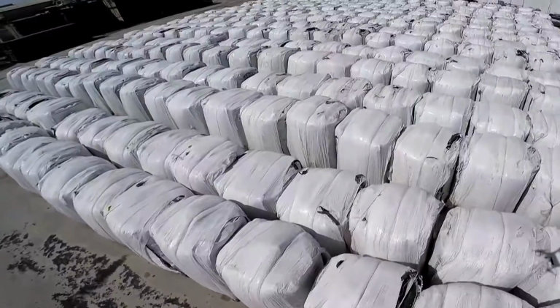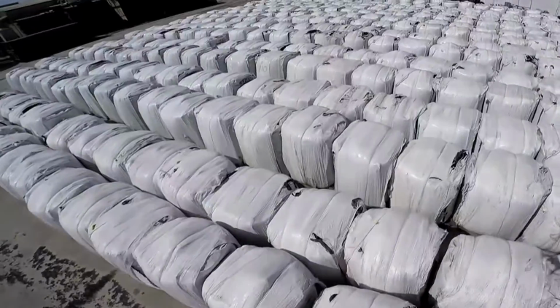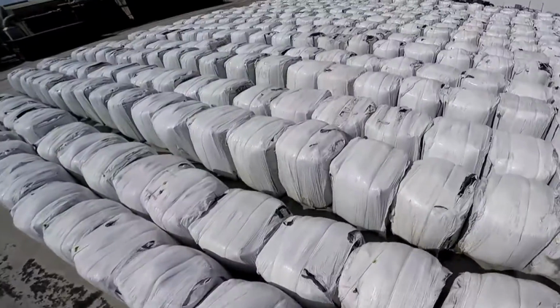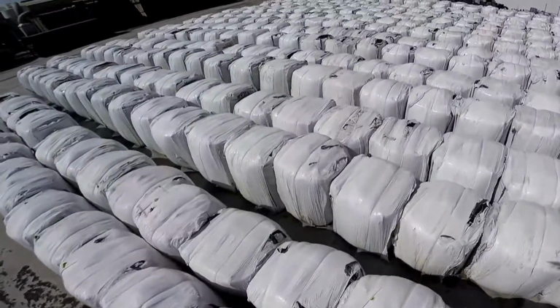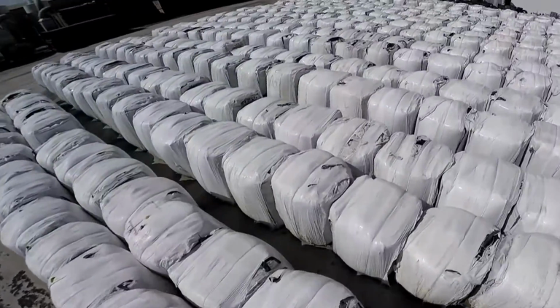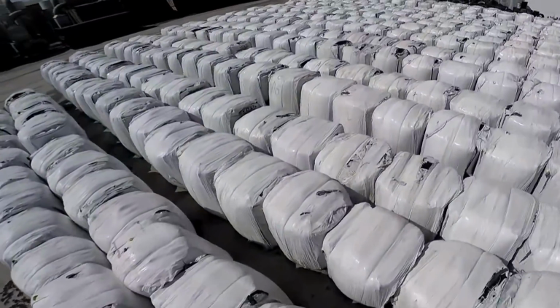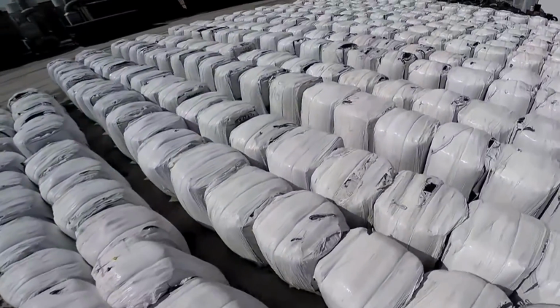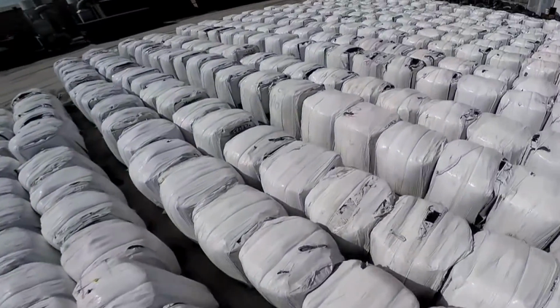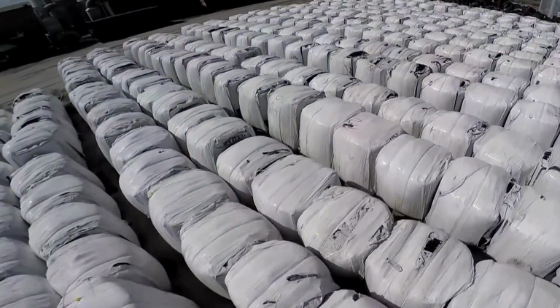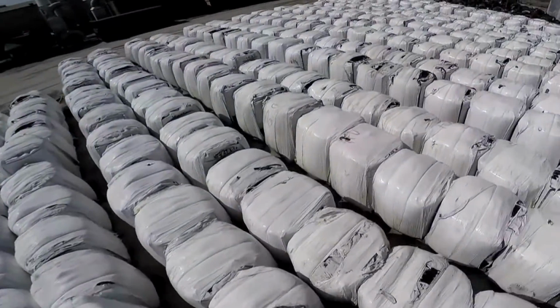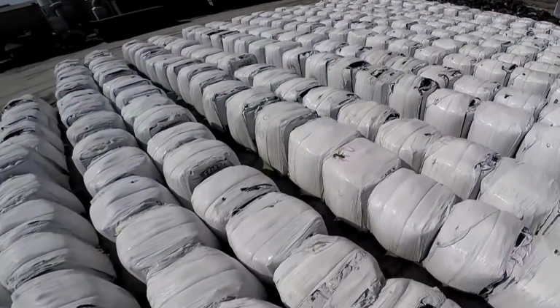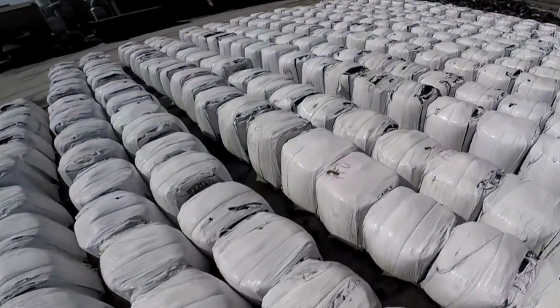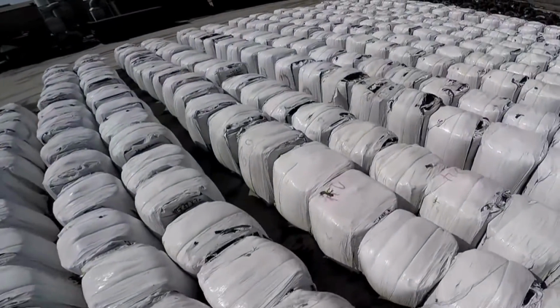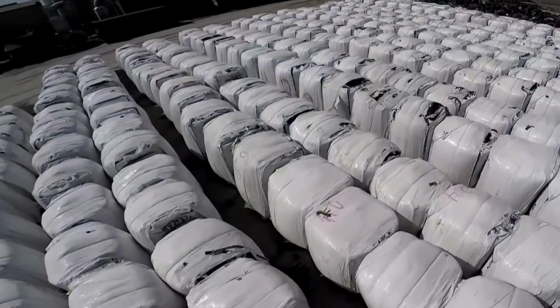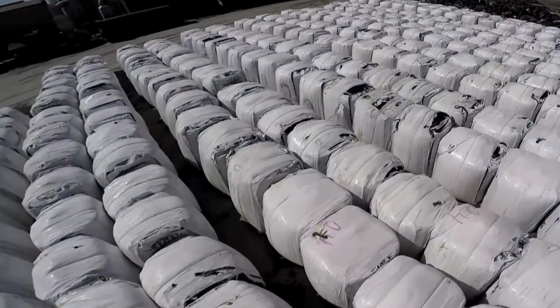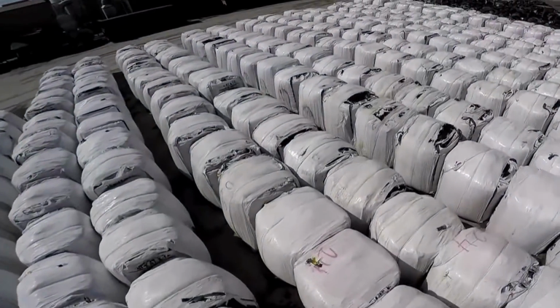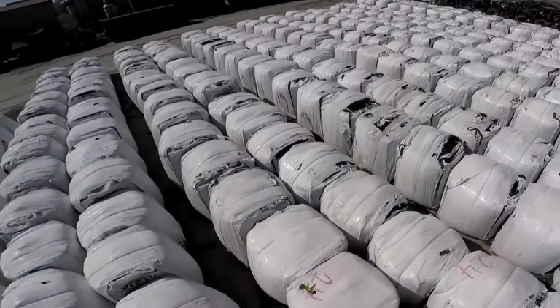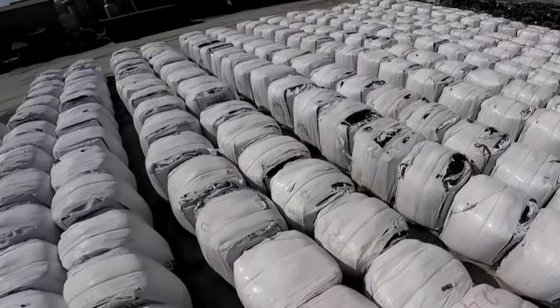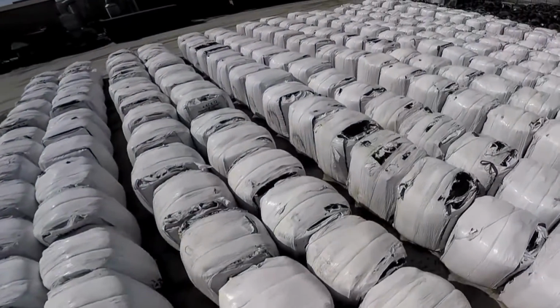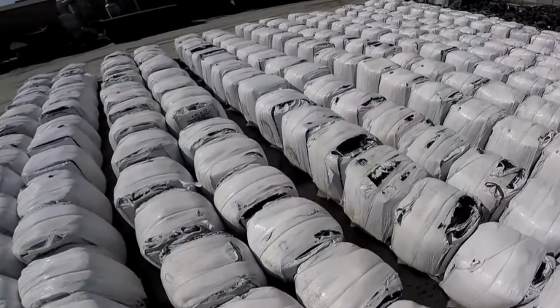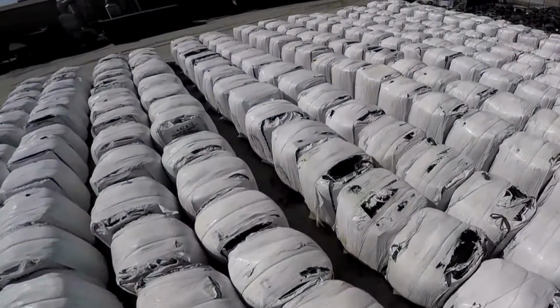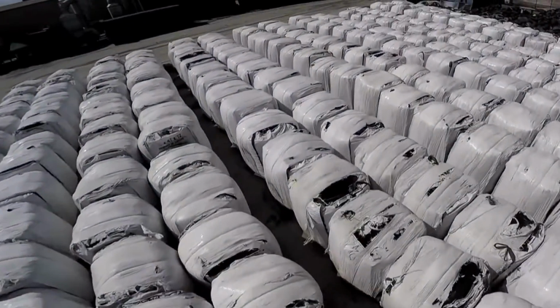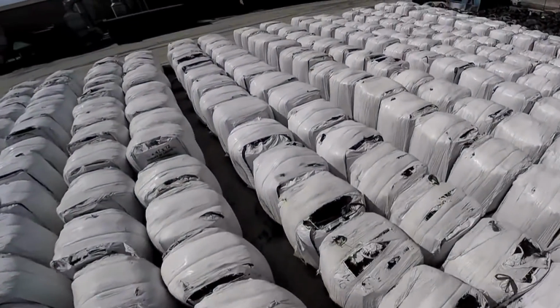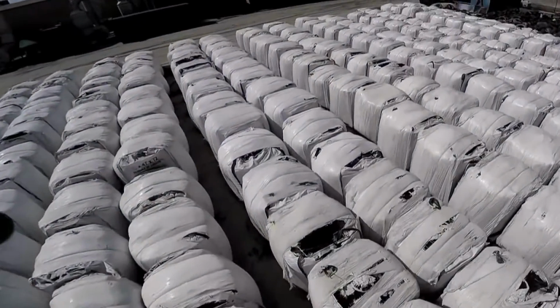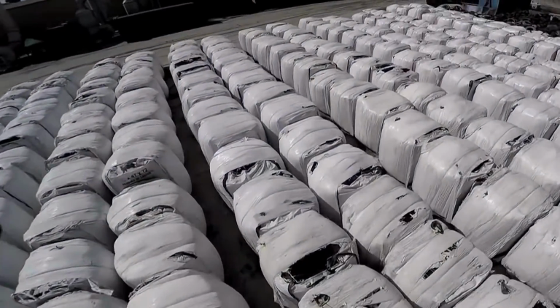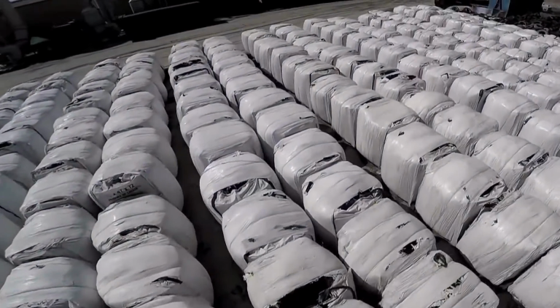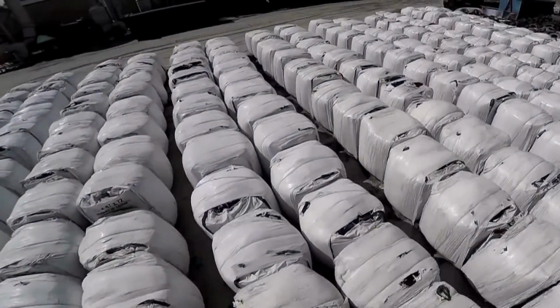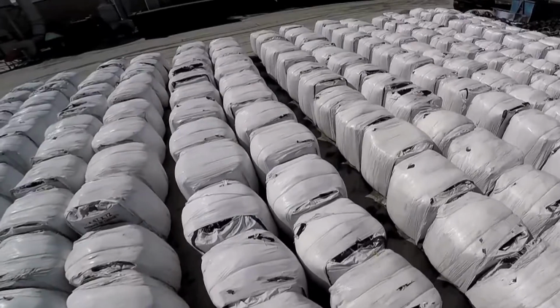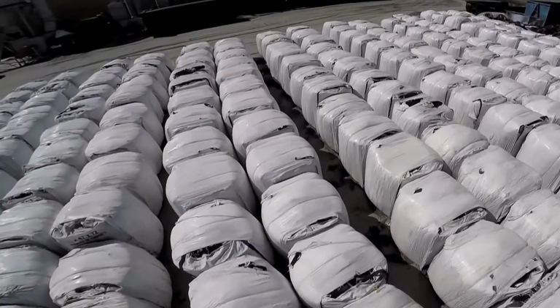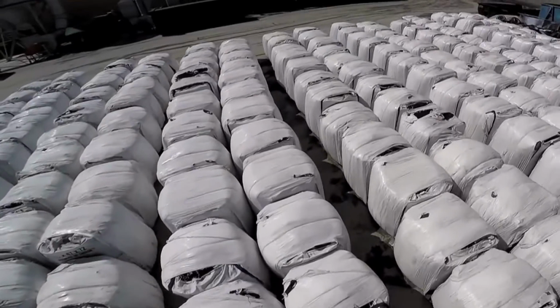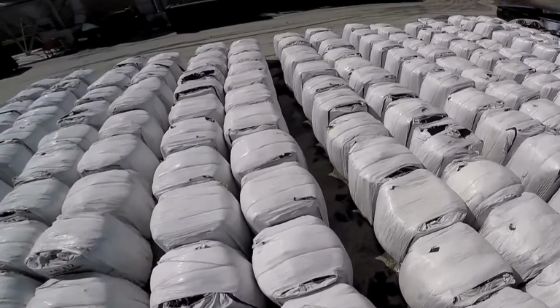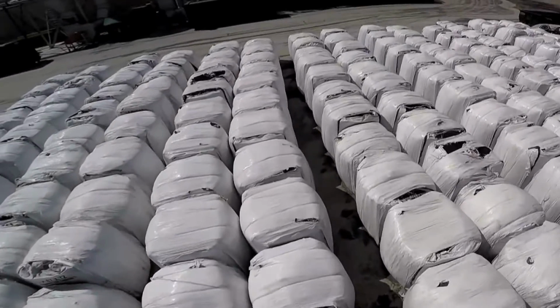This sea of super sacks will be shipped to different manufacturers and will be used to make a wide variety of new rubber products.